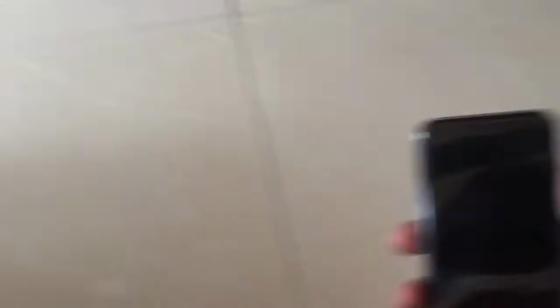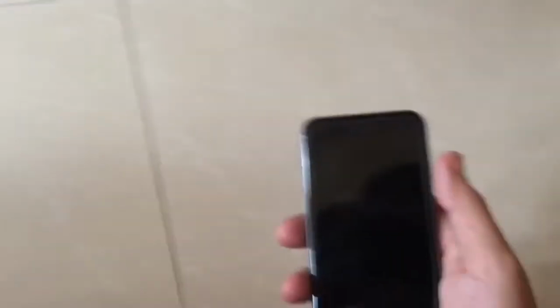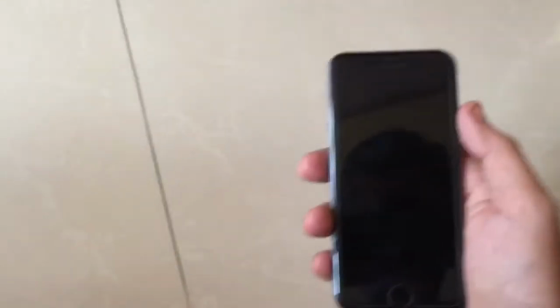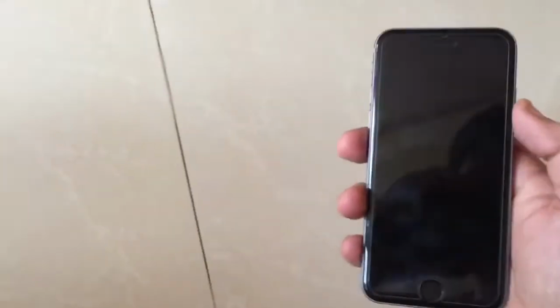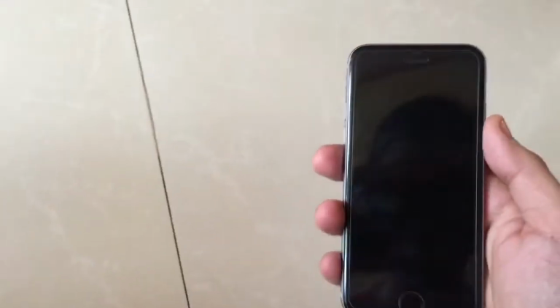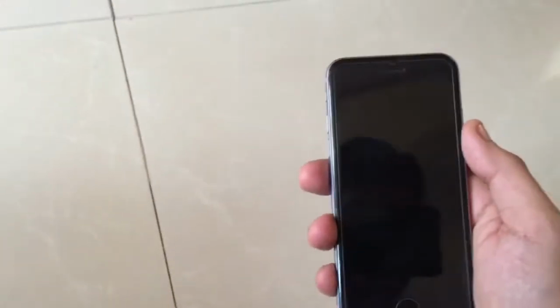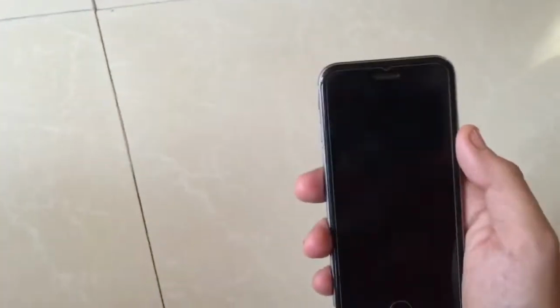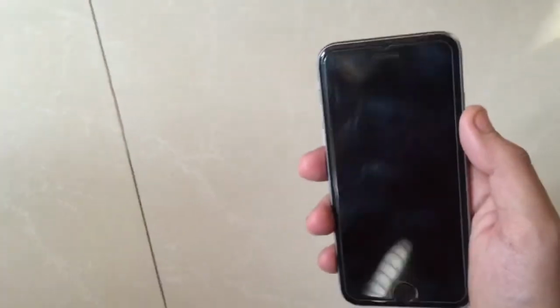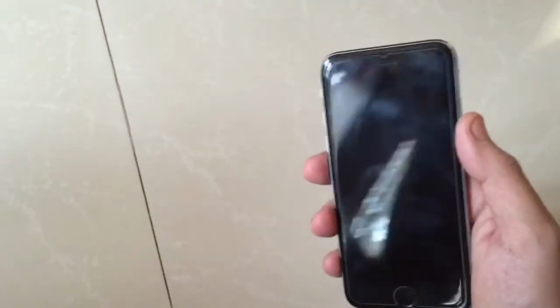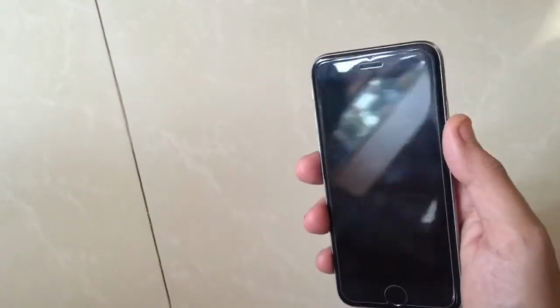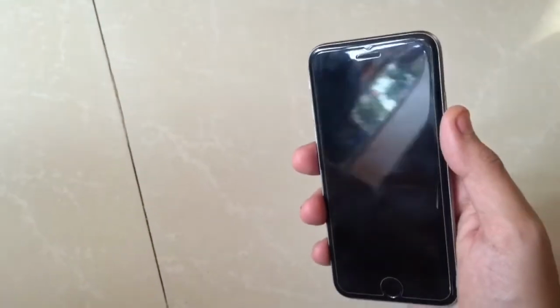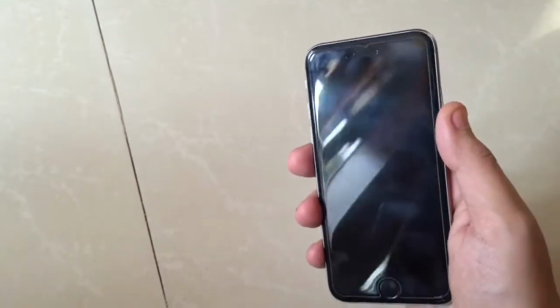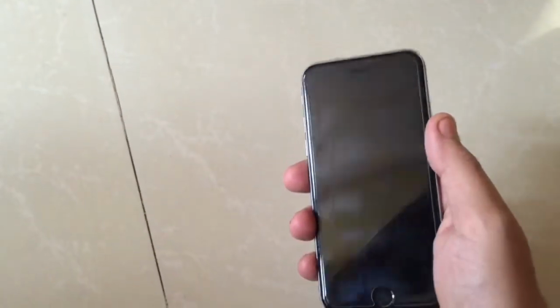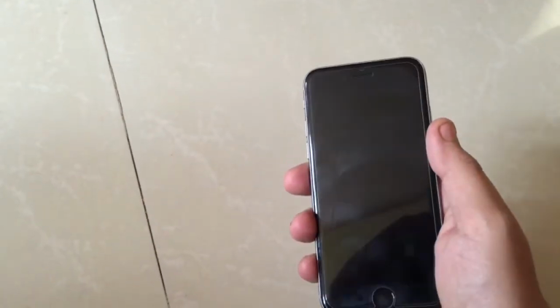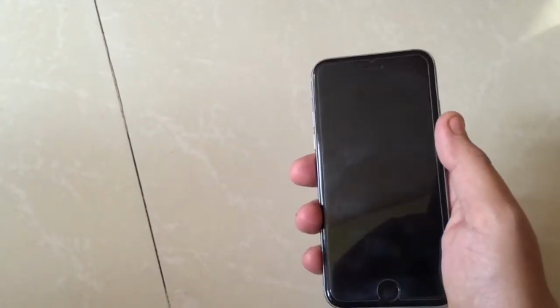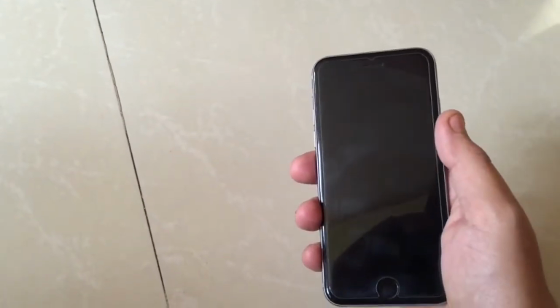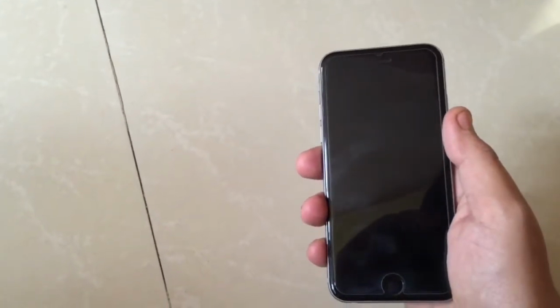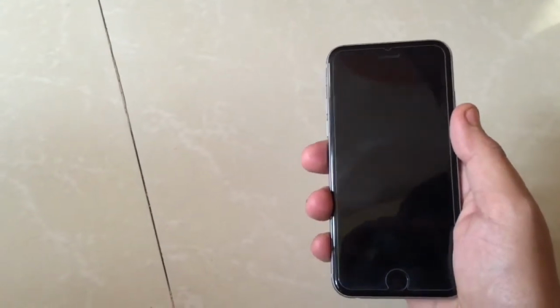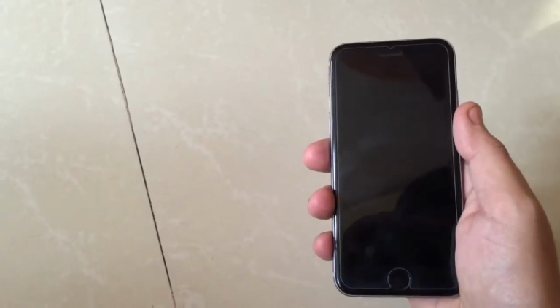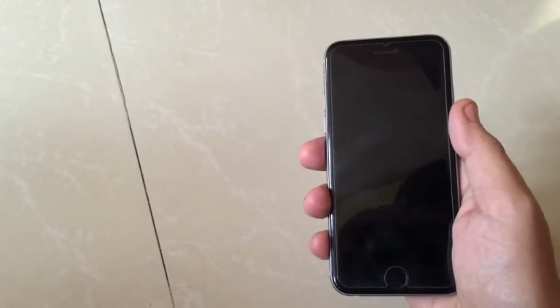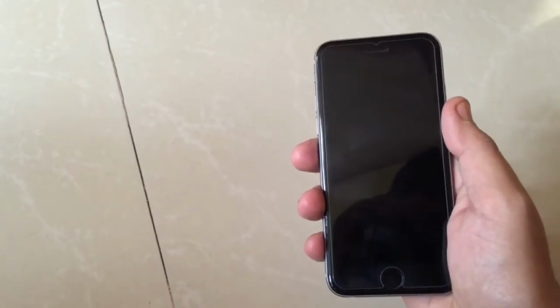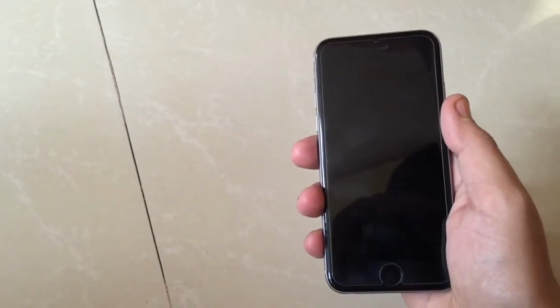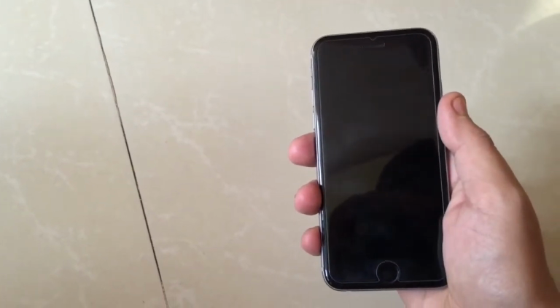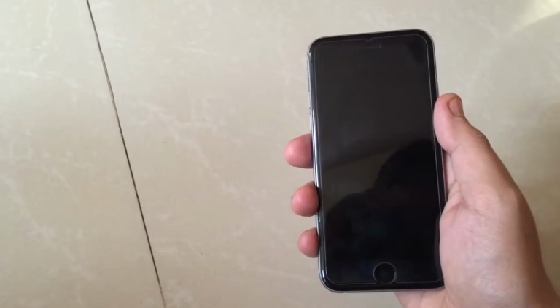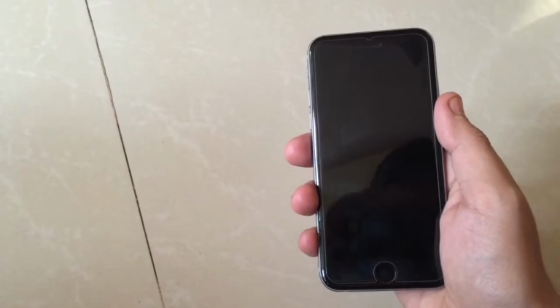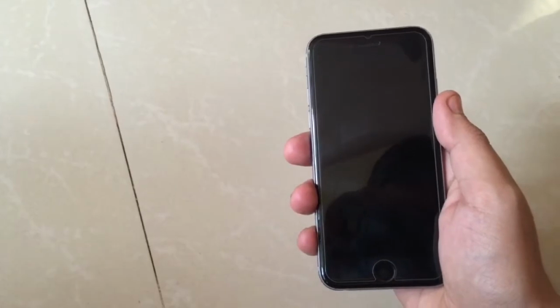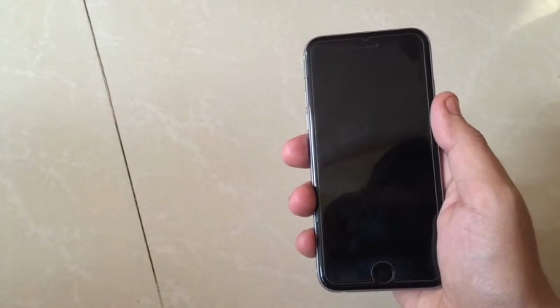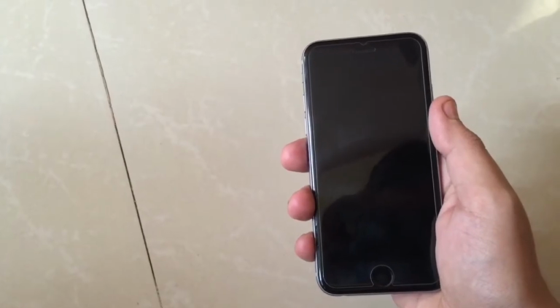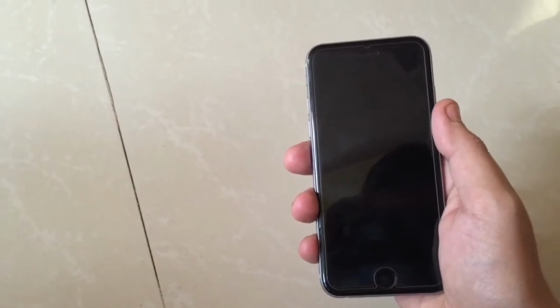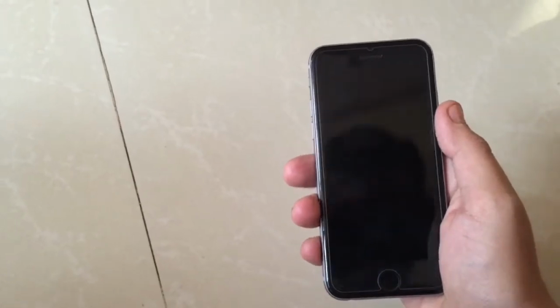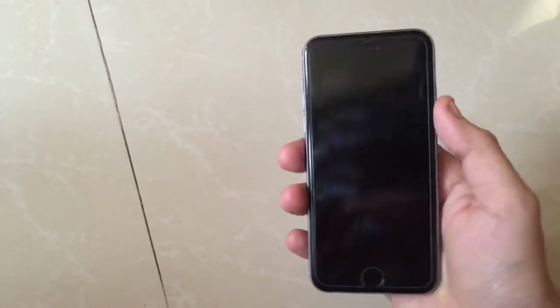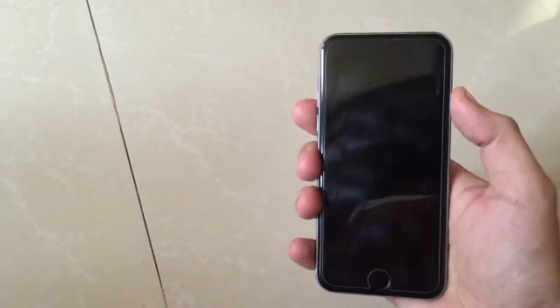Hi friends, today I am going to show you how to unlock your iPhone with your Touch ID without pressing your home button.